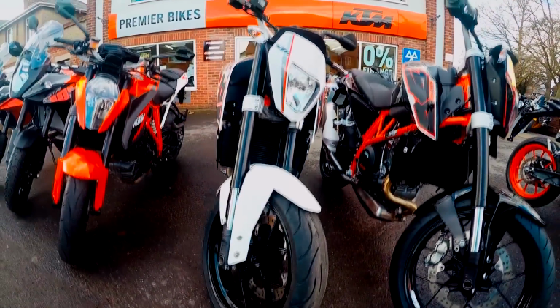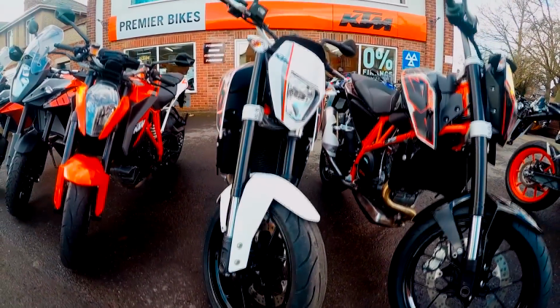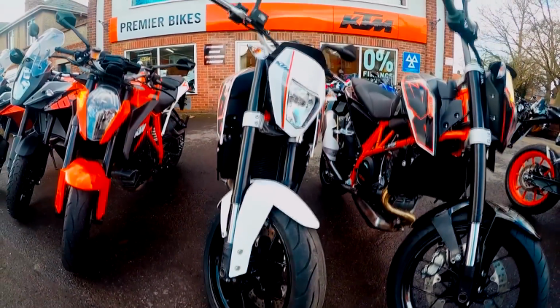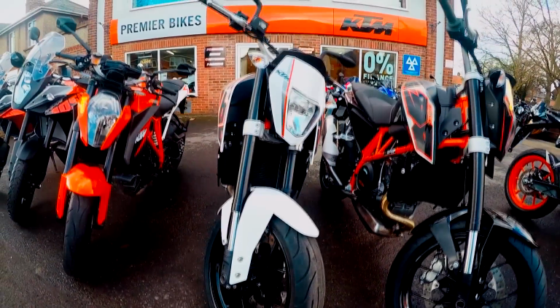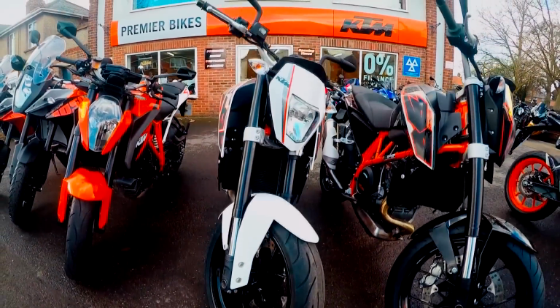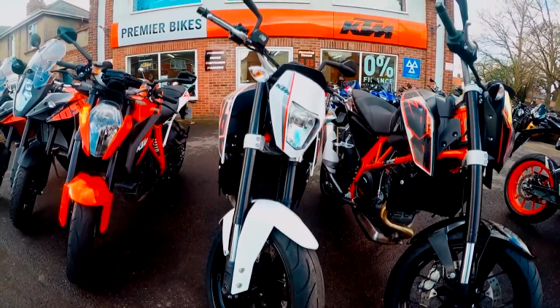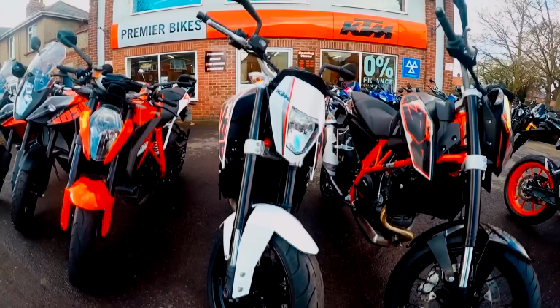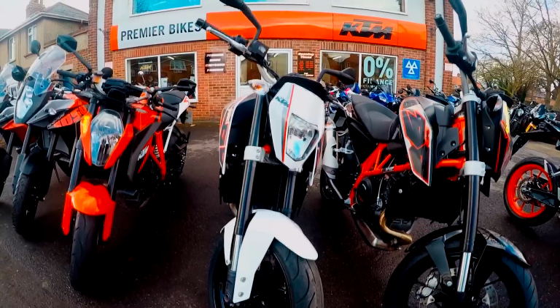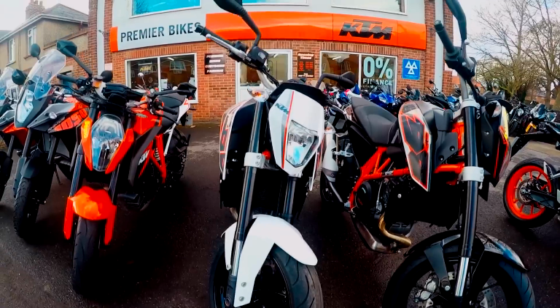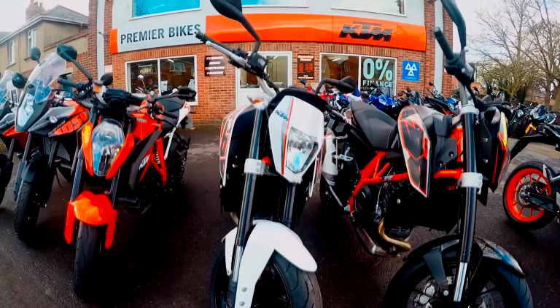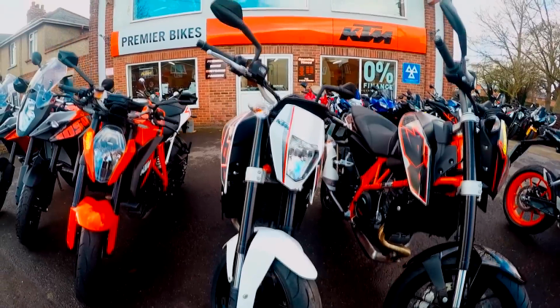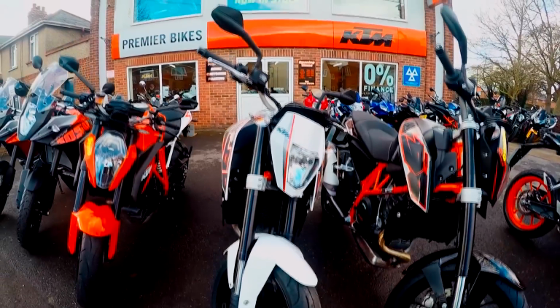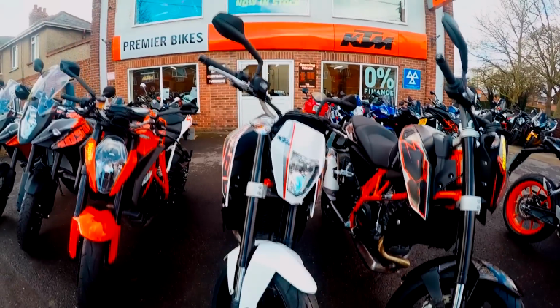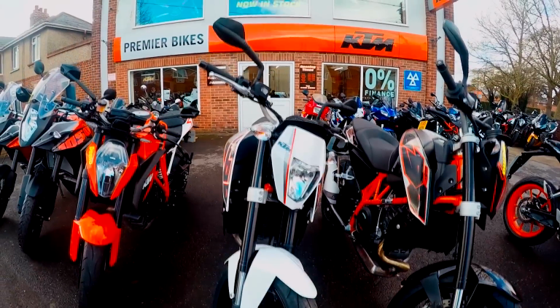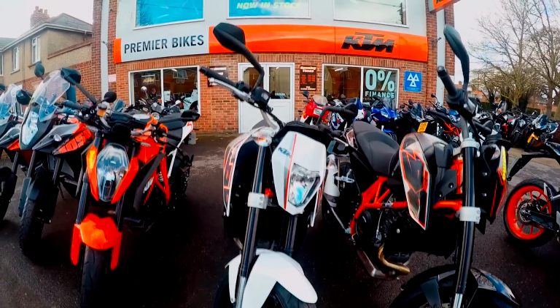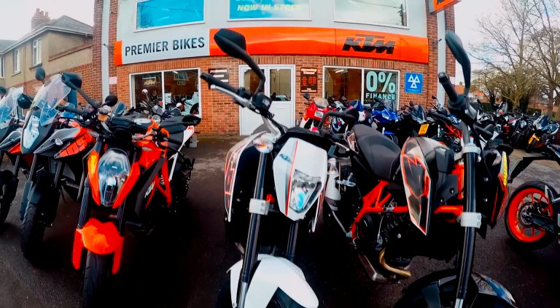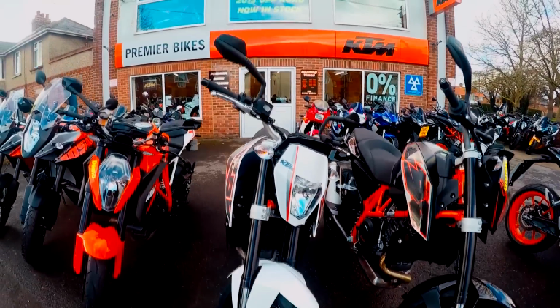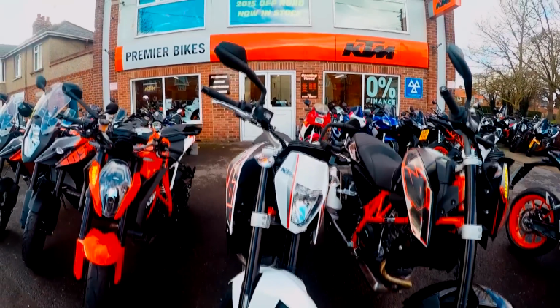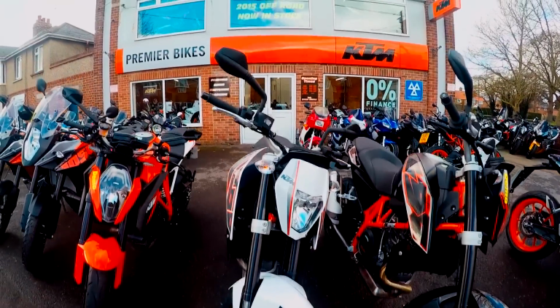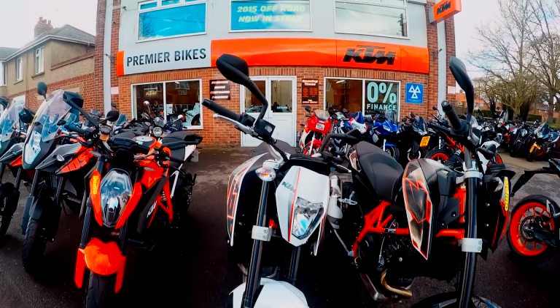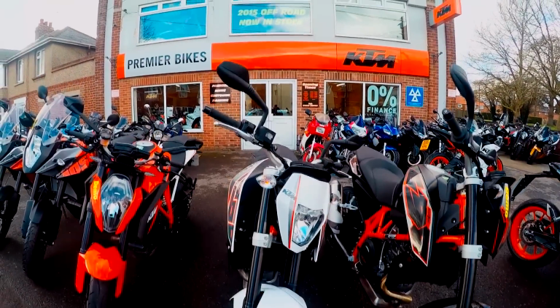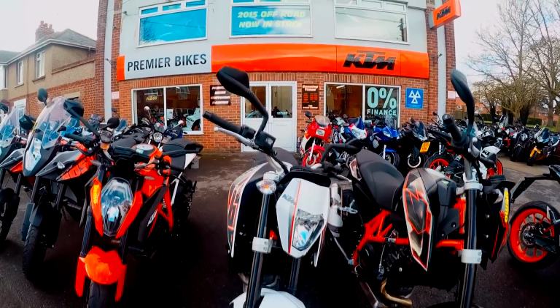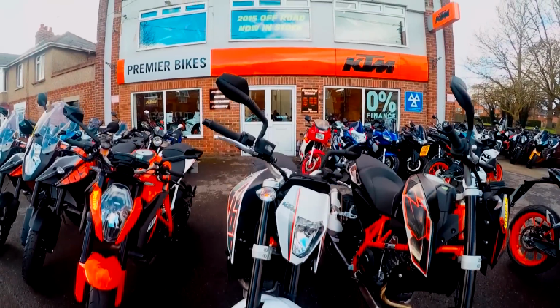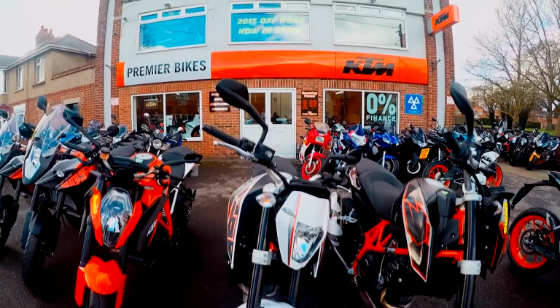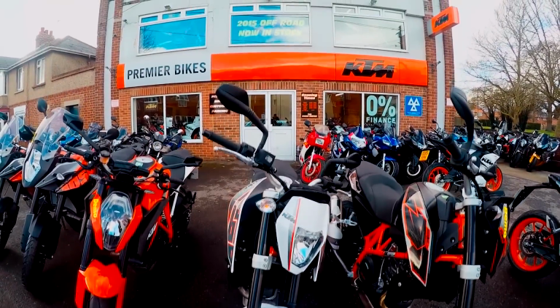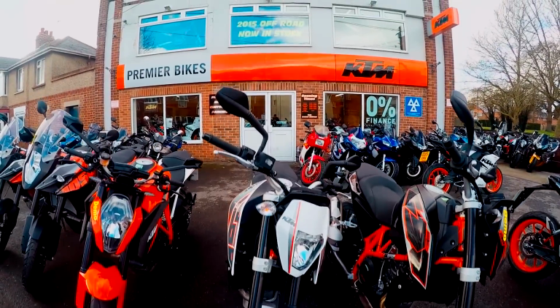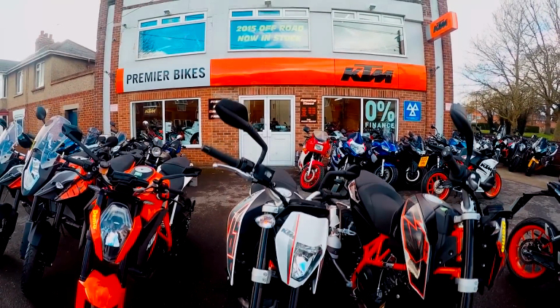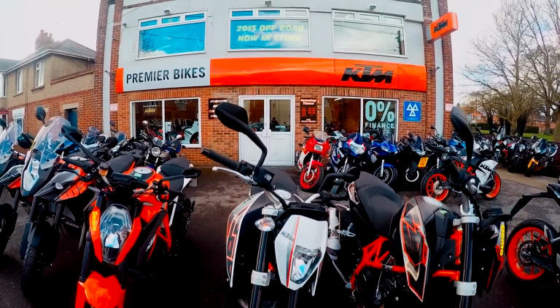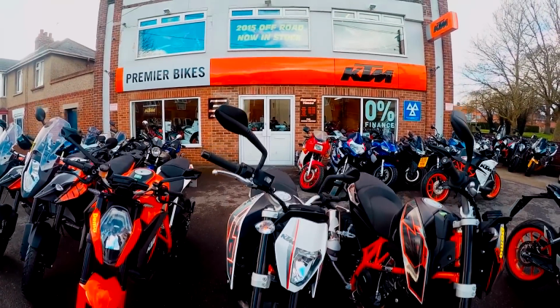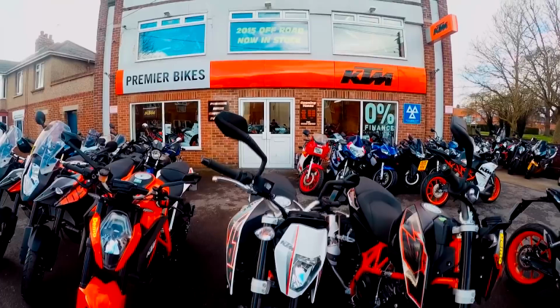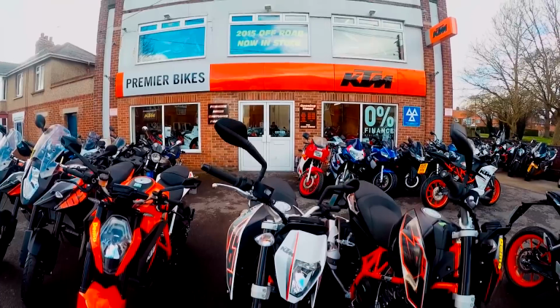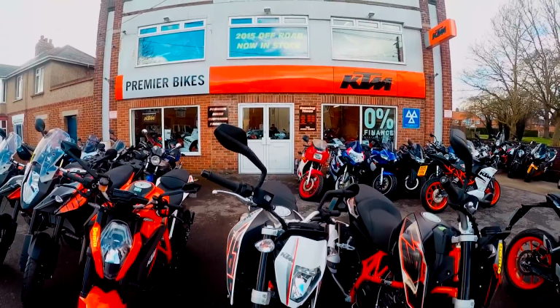If you'd like to see the bikes featured in today's video, please check out their website, www.premierbikes.com.